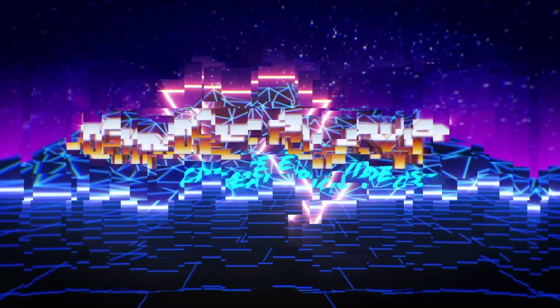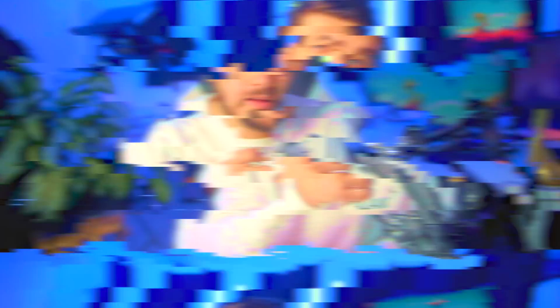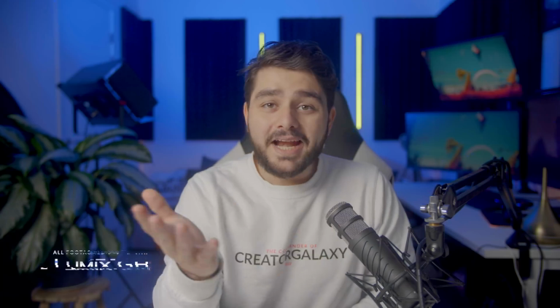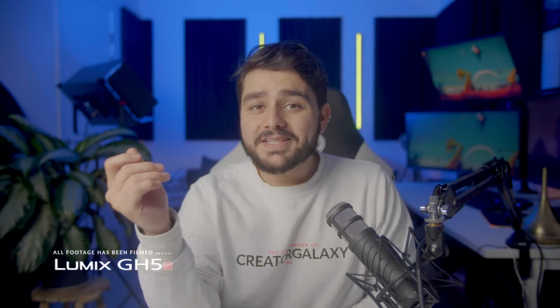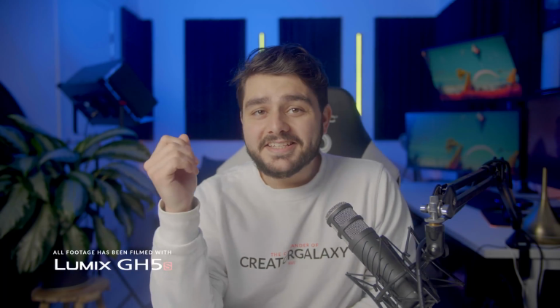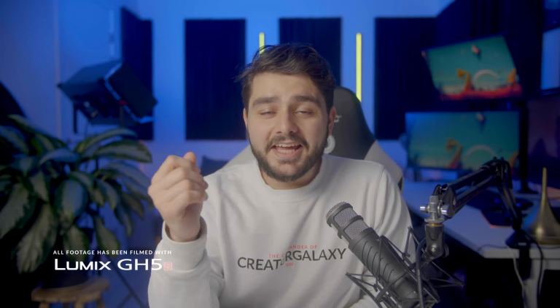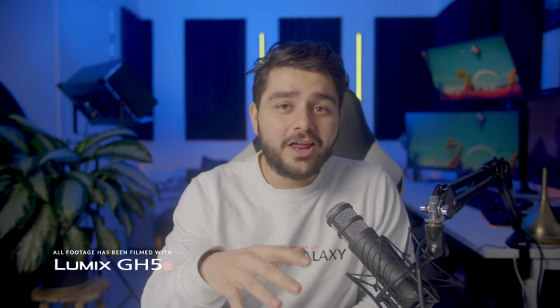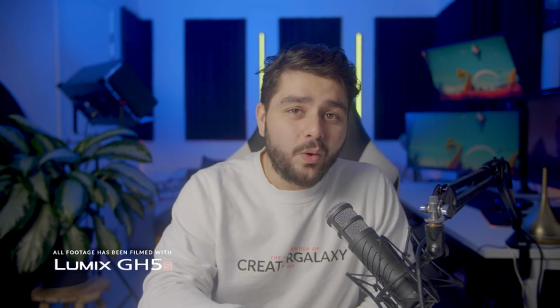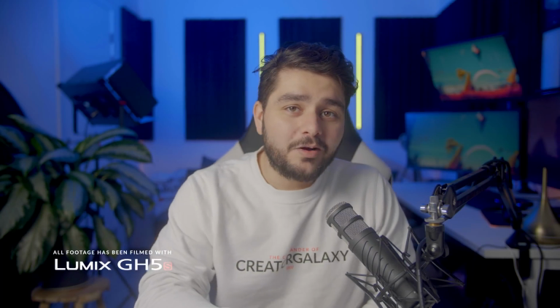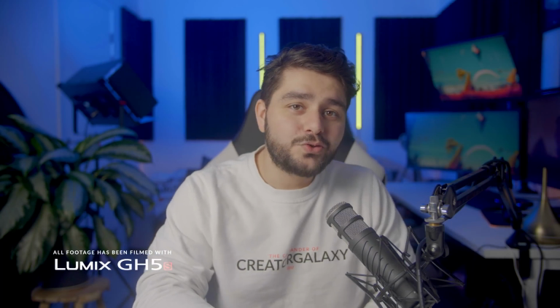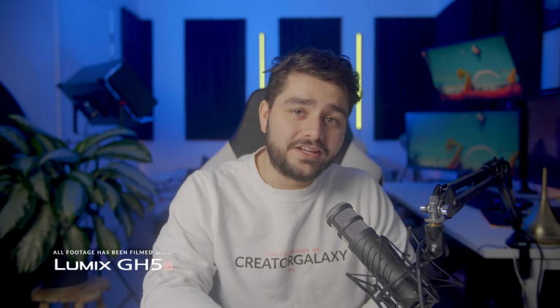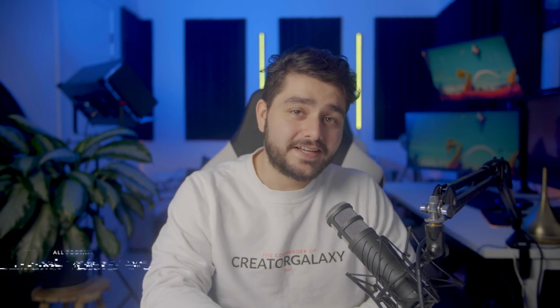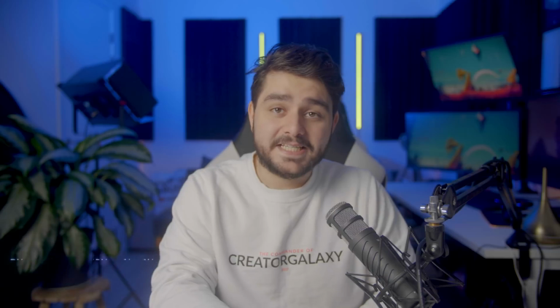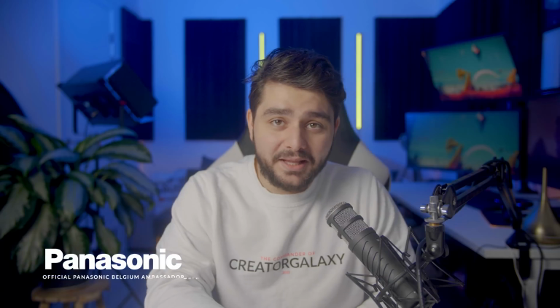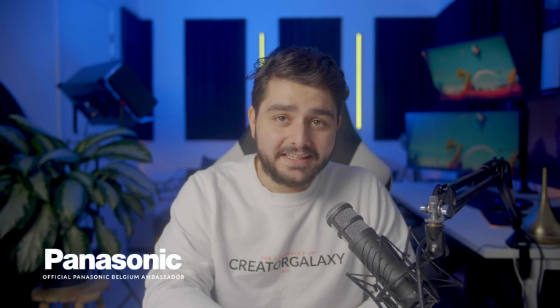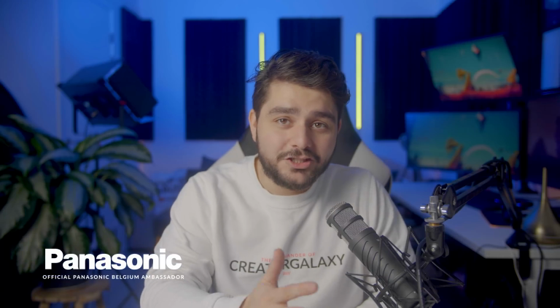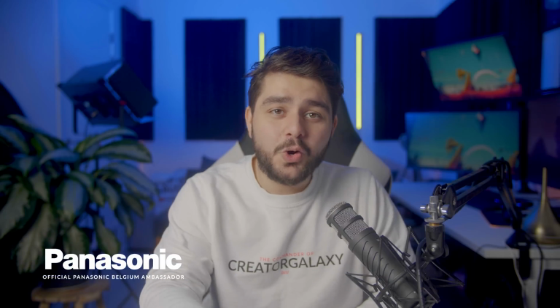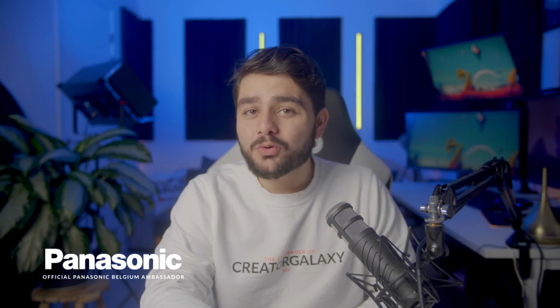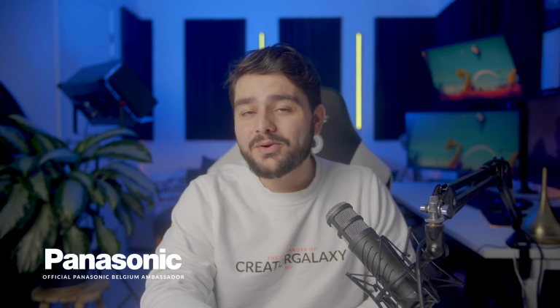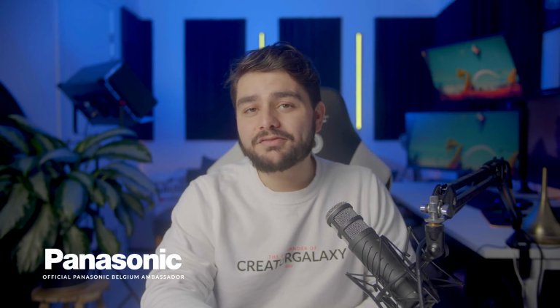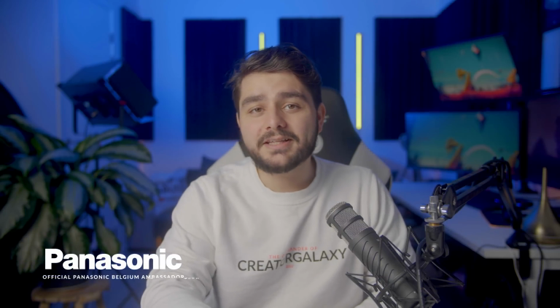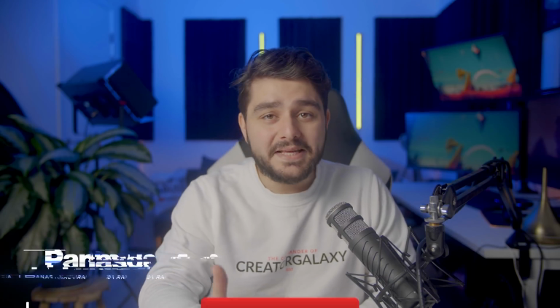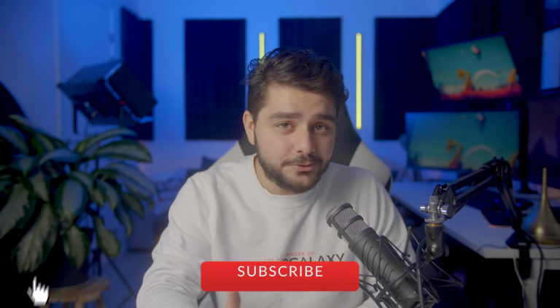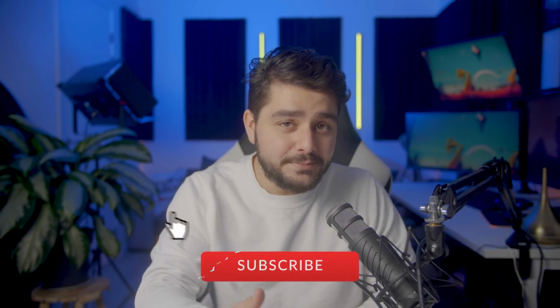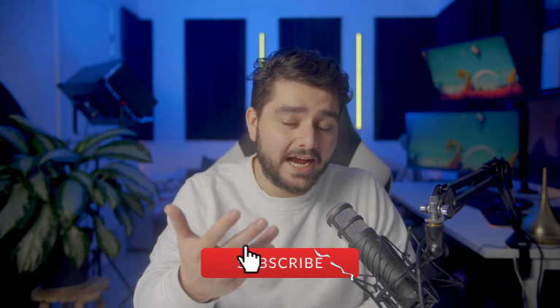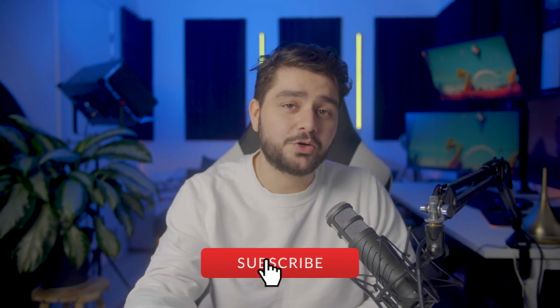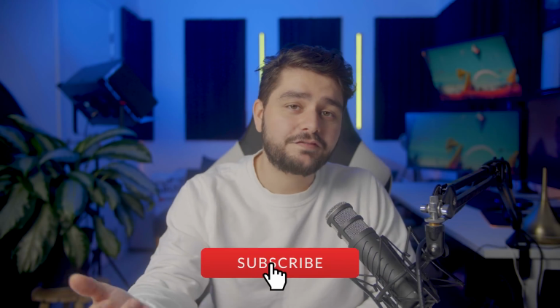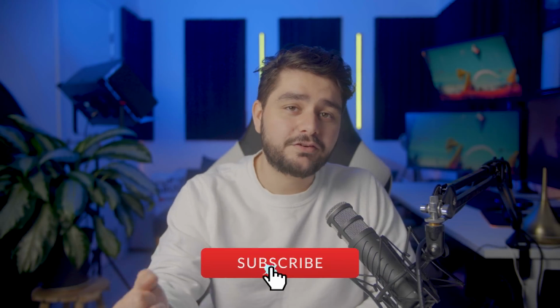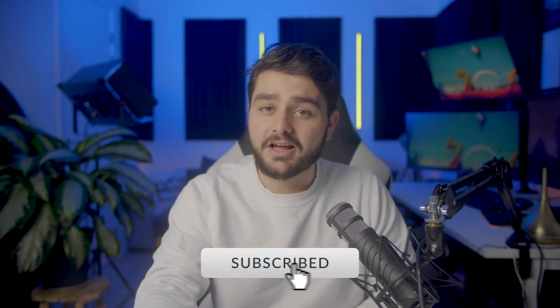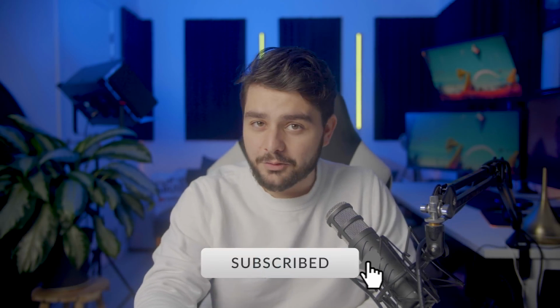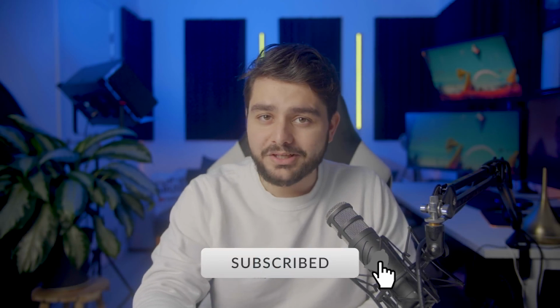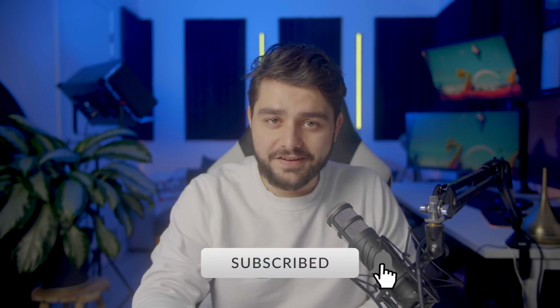My name is Inez Alea and welcome to VFX Explained, the show where we reveal the mysteries behind your favorite Hollywood effects.